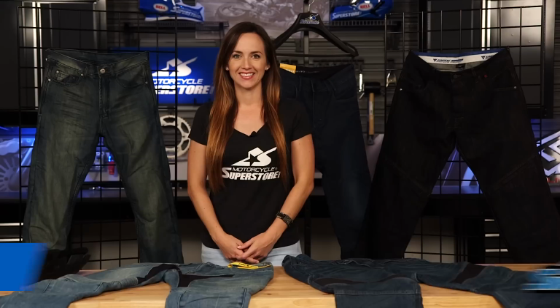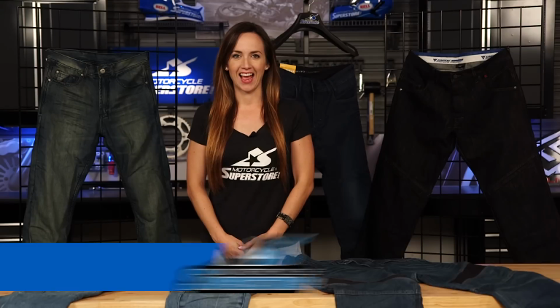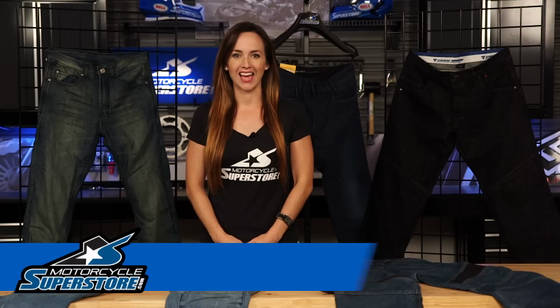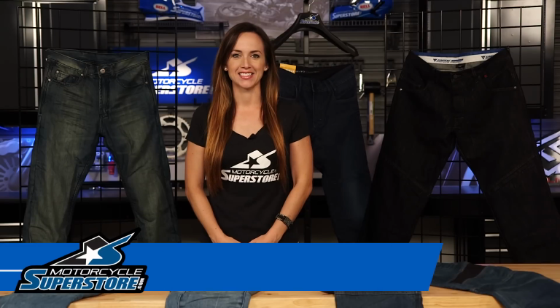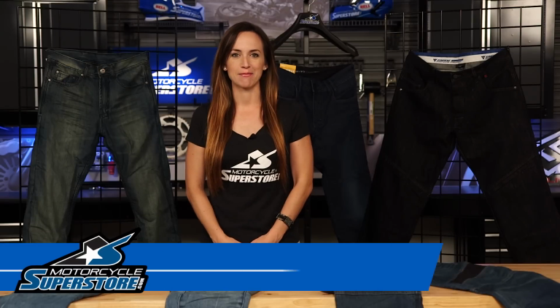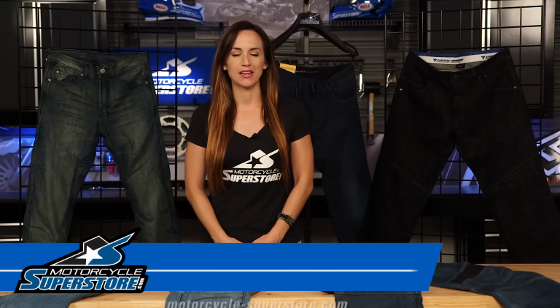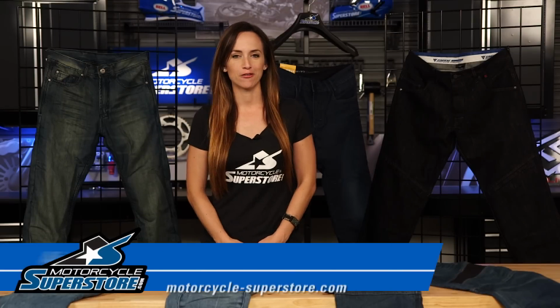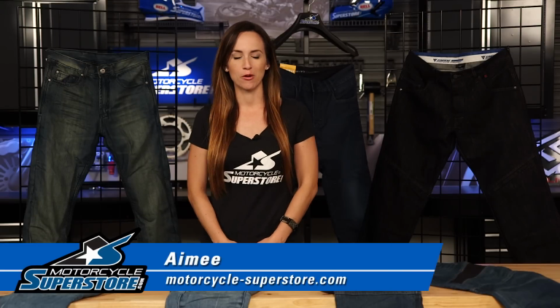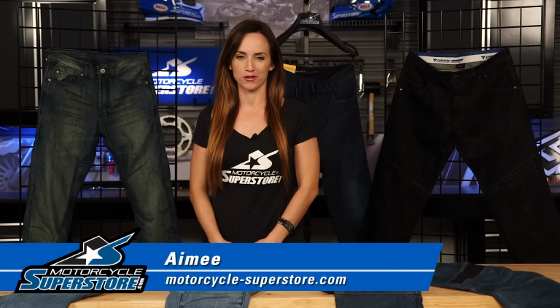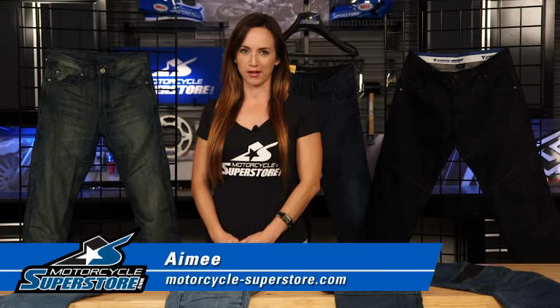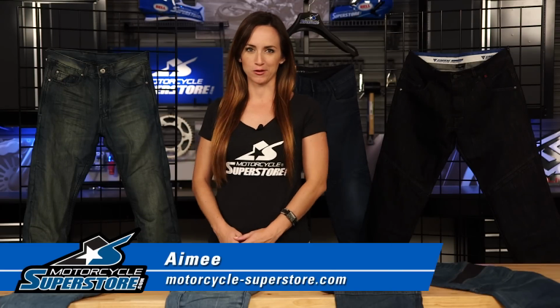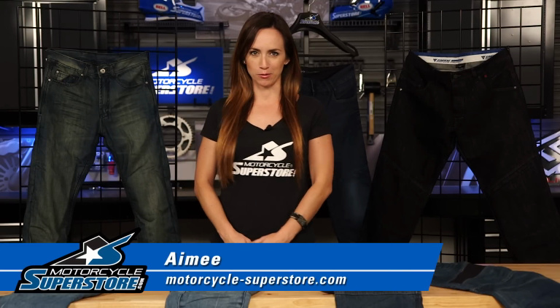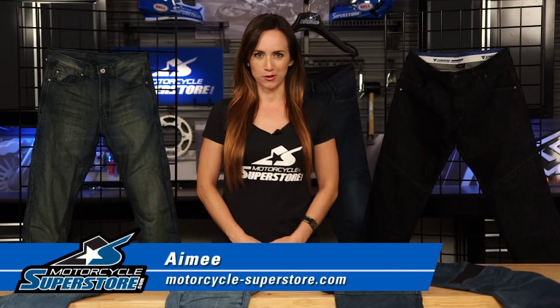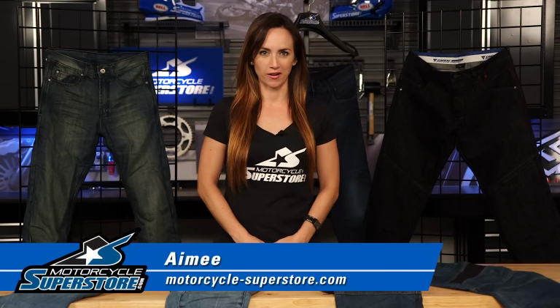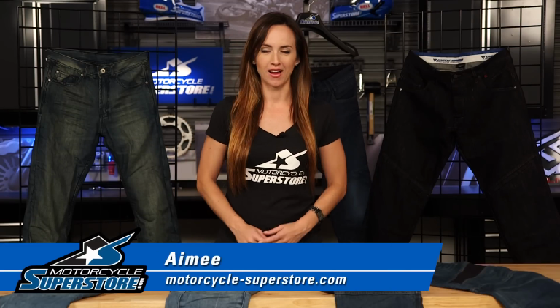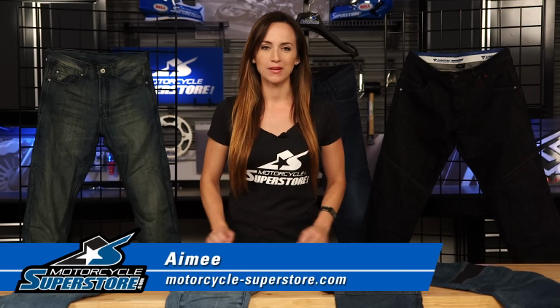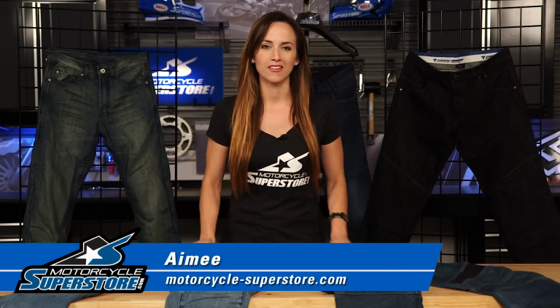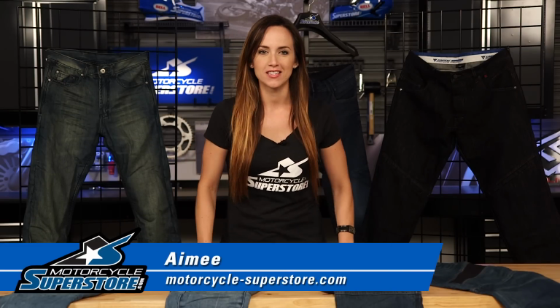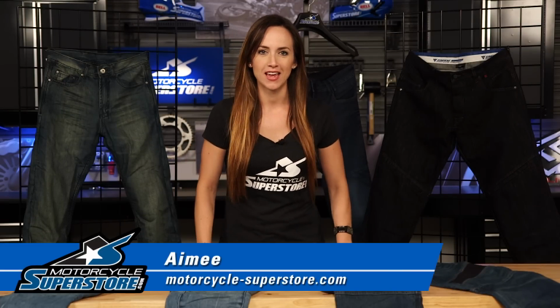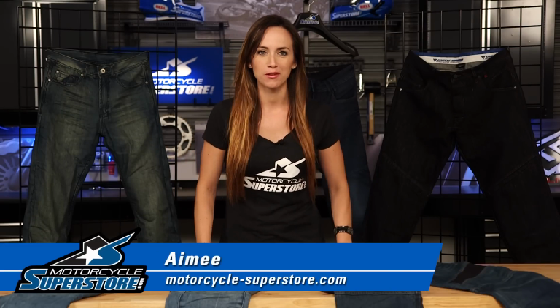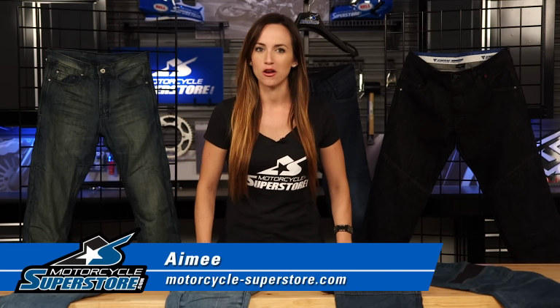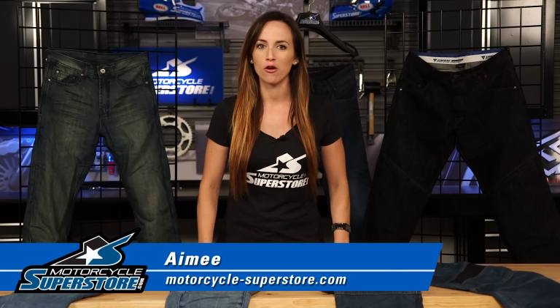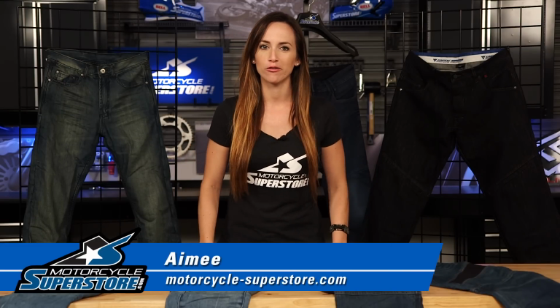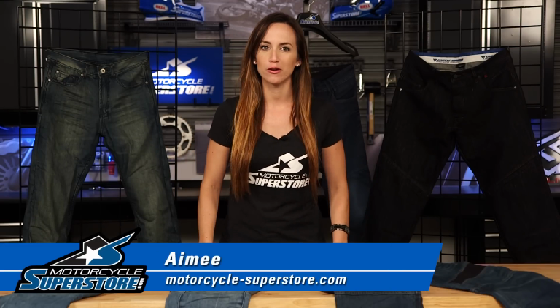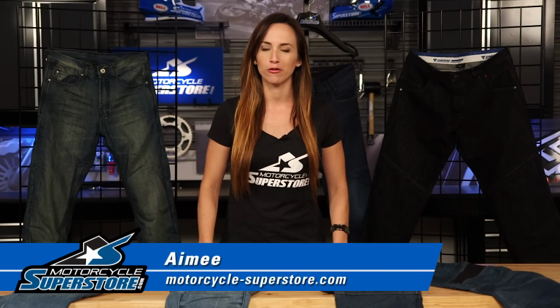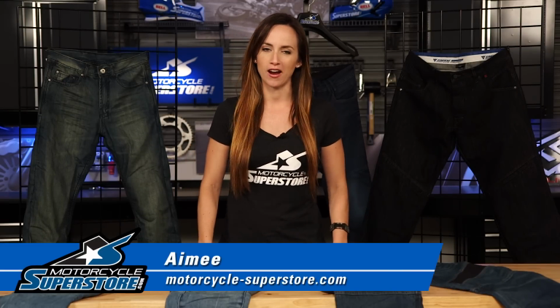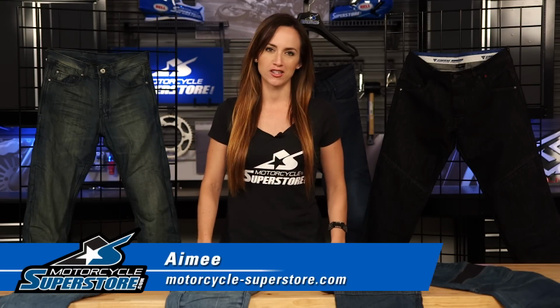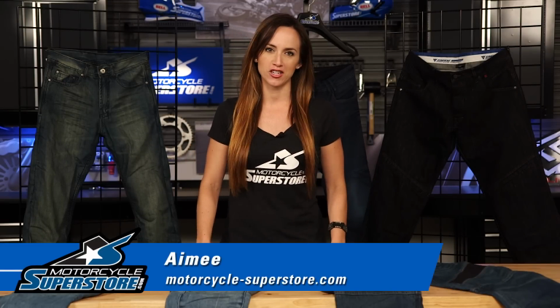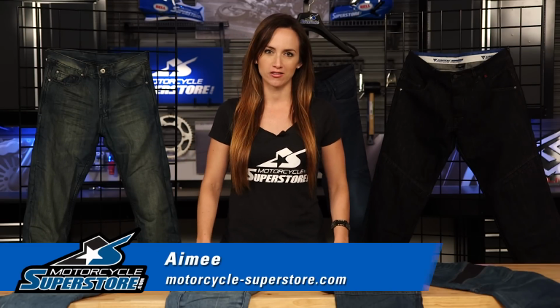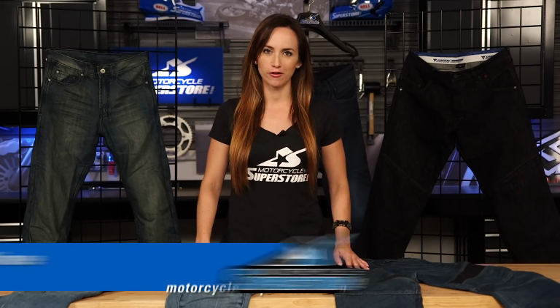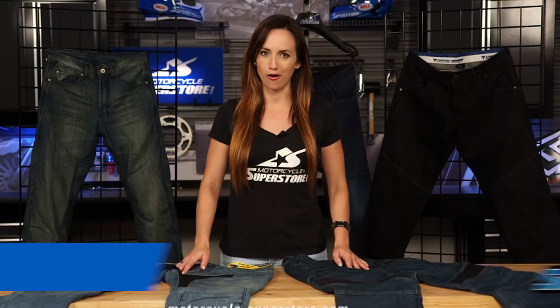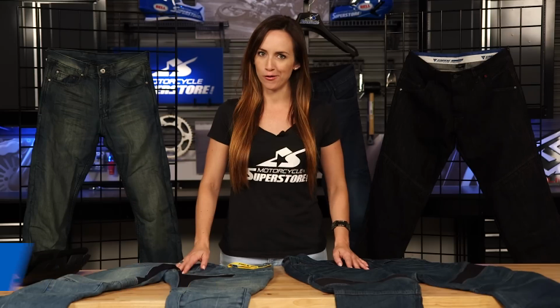Hi guys, Amy here from Motorcycle Superstore. I'm here today with an overview of riding jeans for fall.